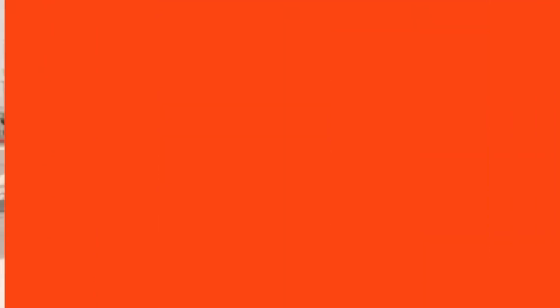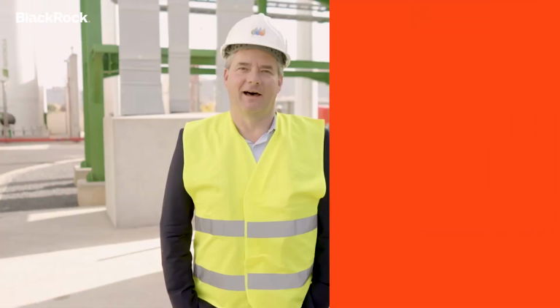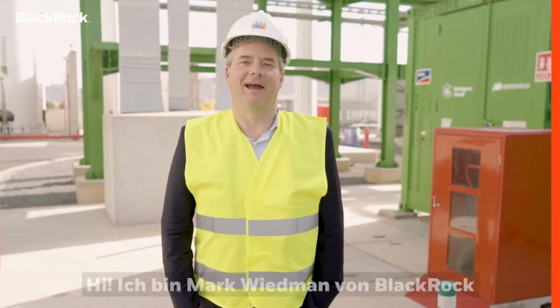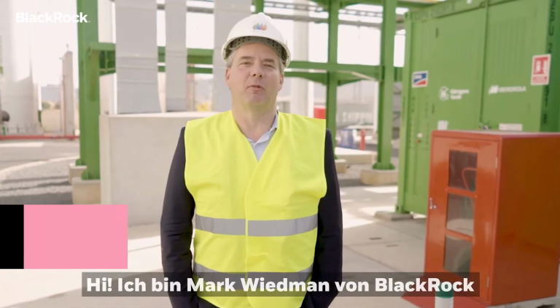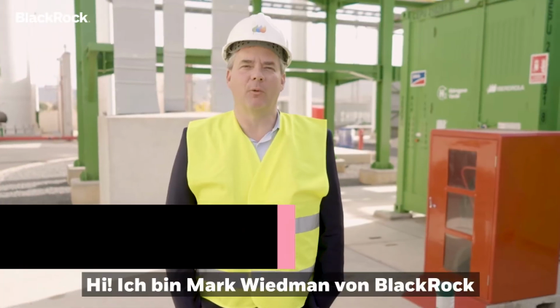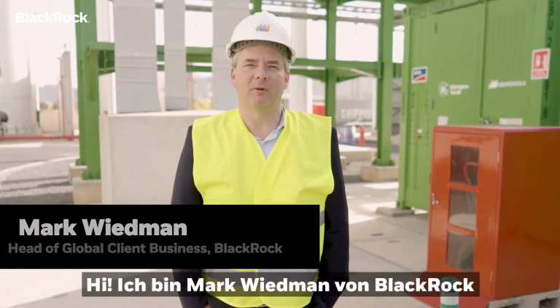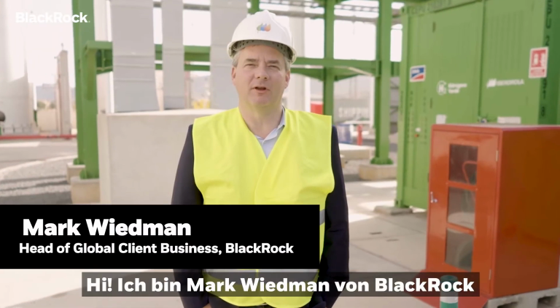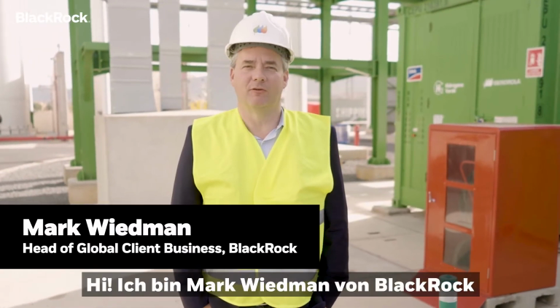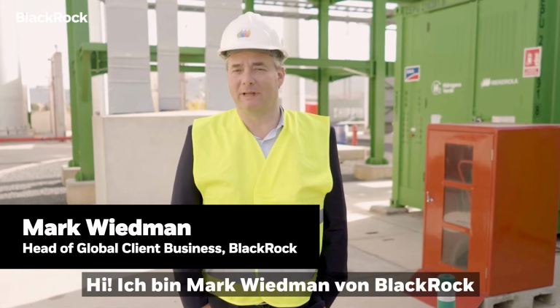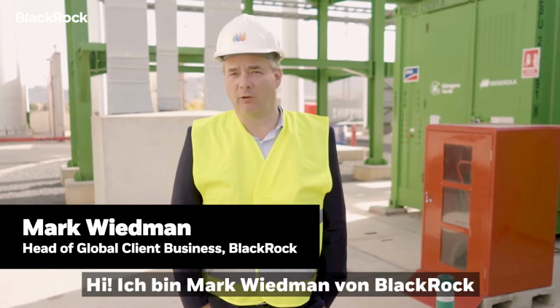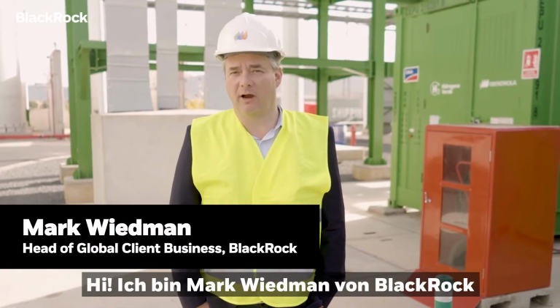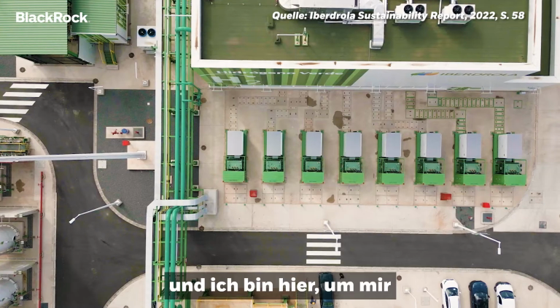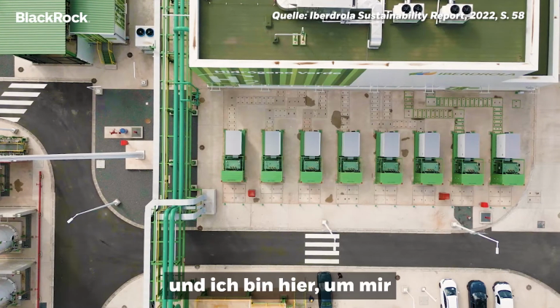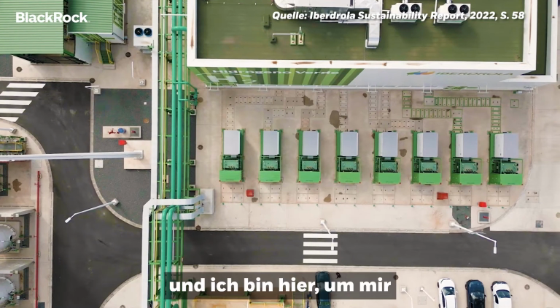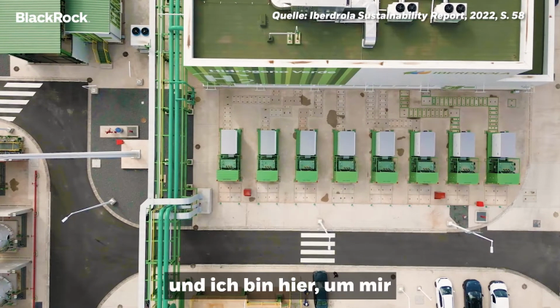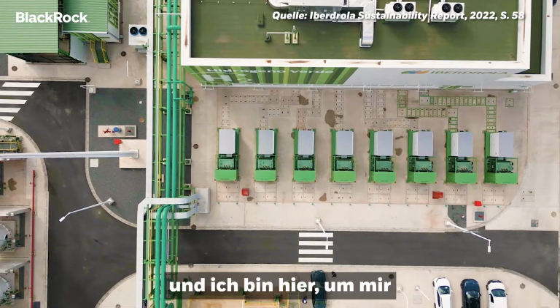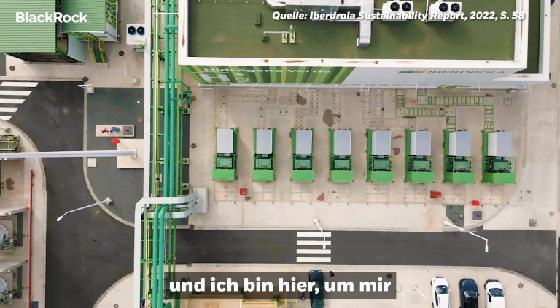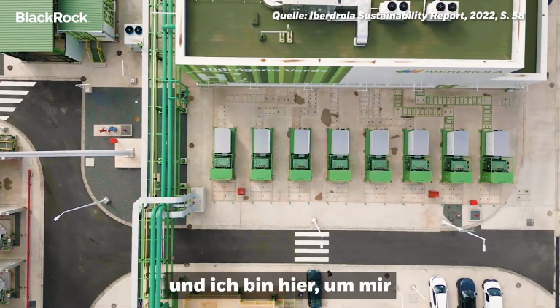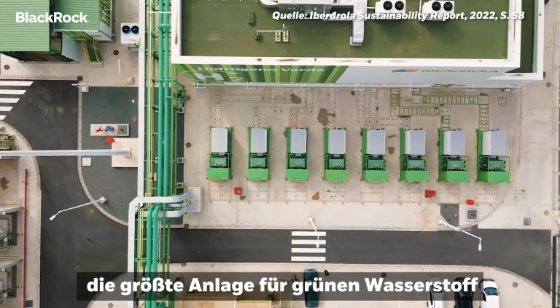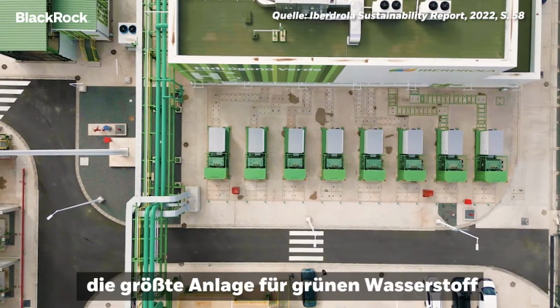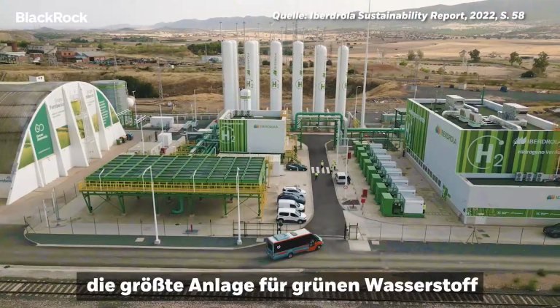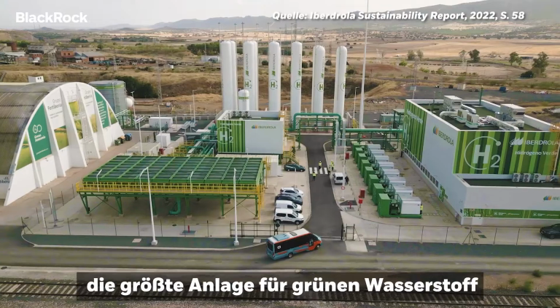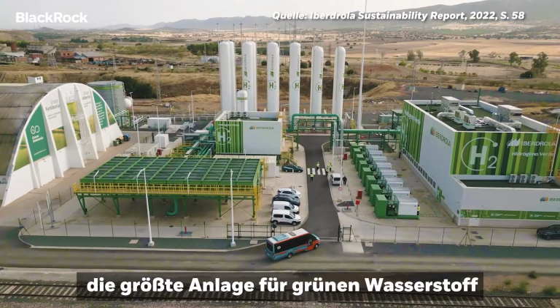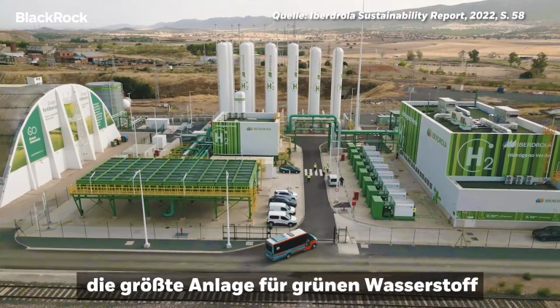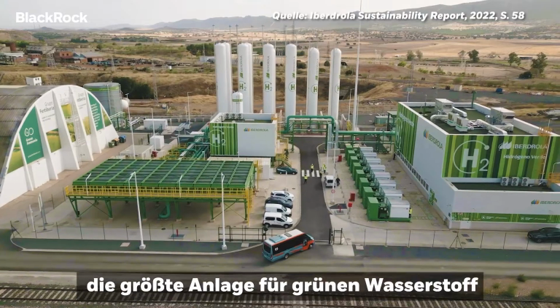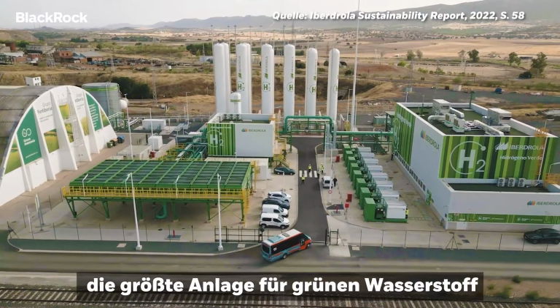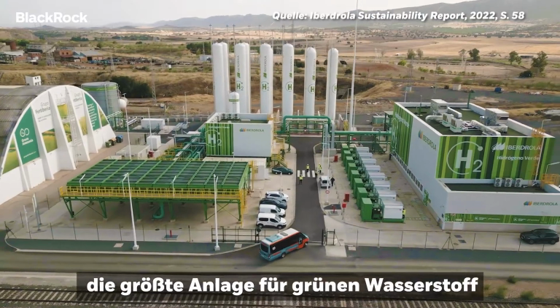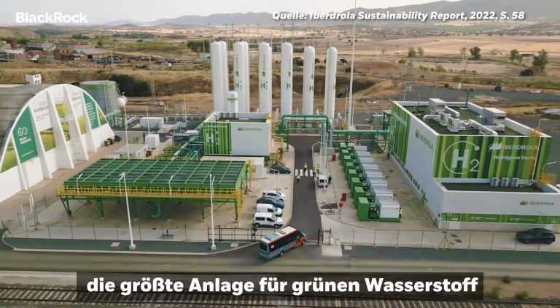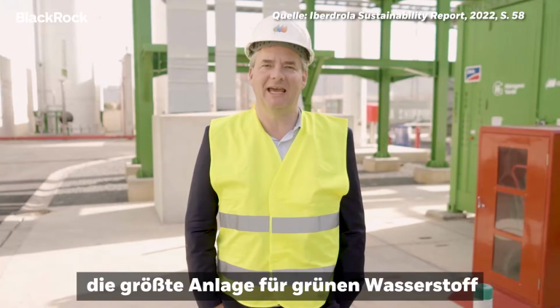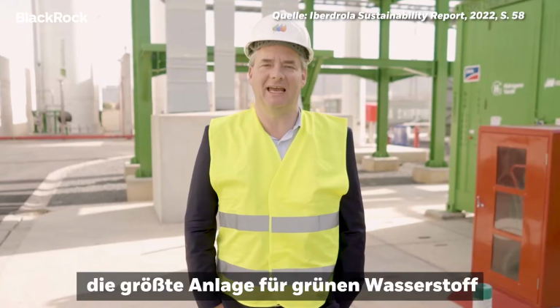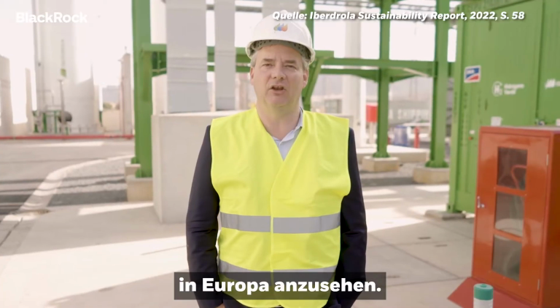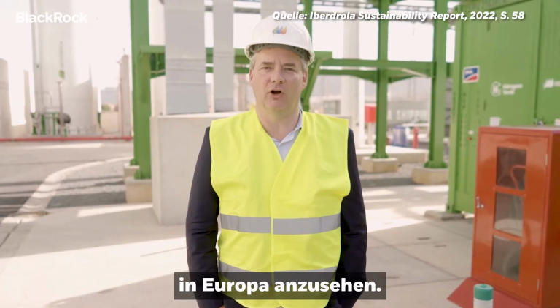Hi, I'm Mark Weidman from BlackRock, and I'm here to see the largest green hydrogen plant in Europe.